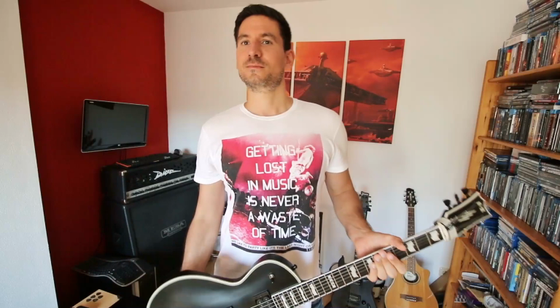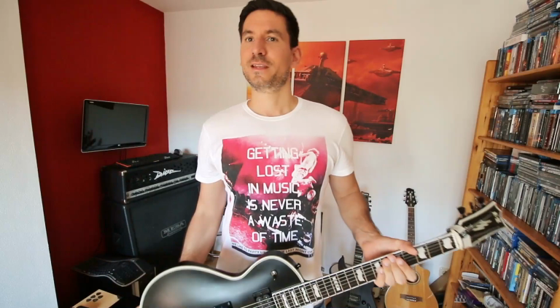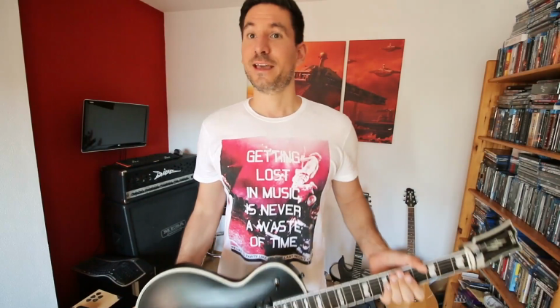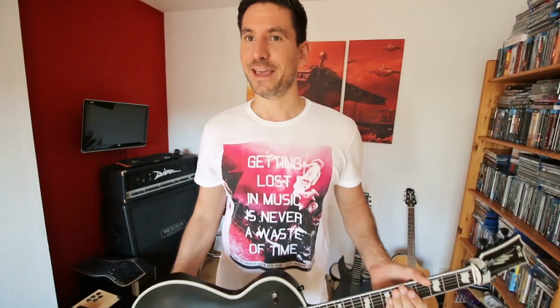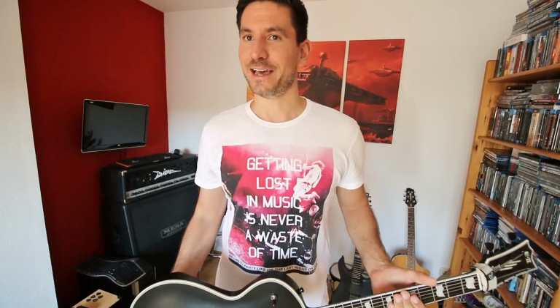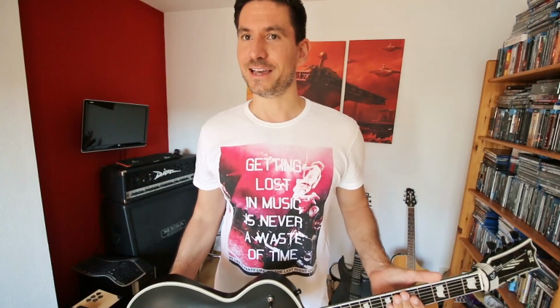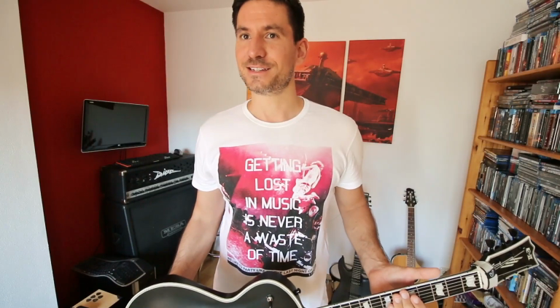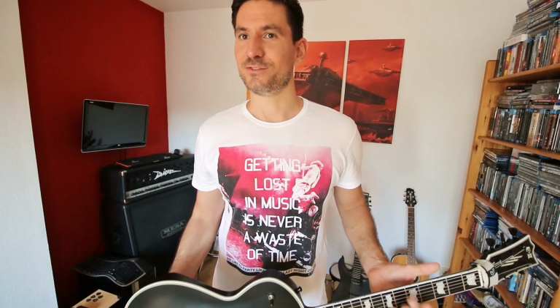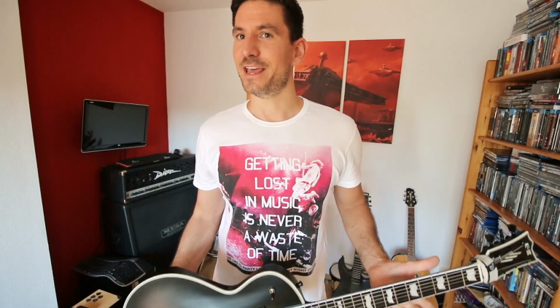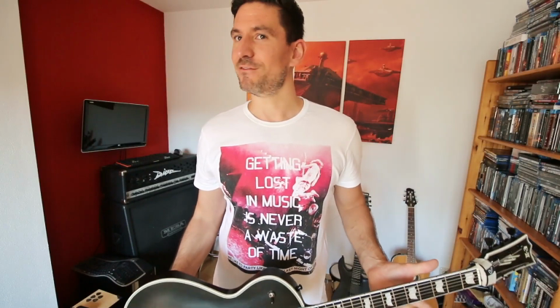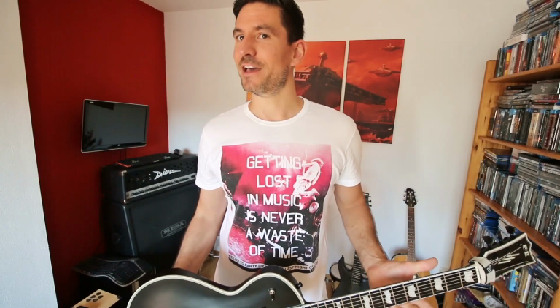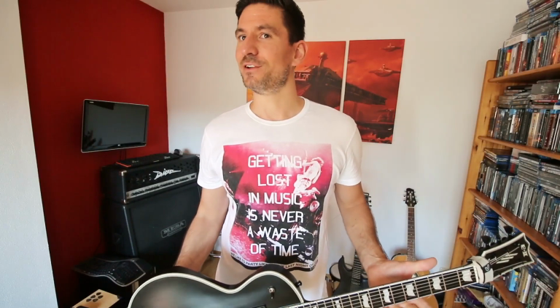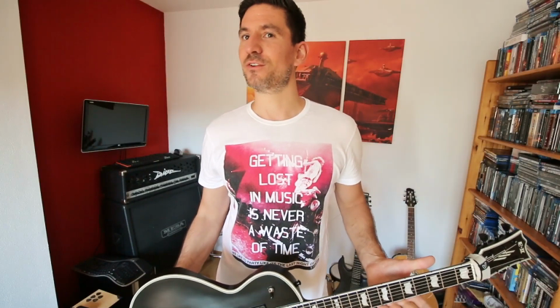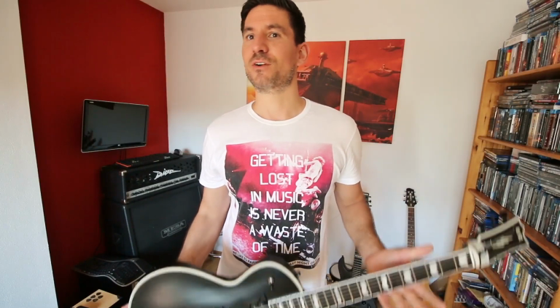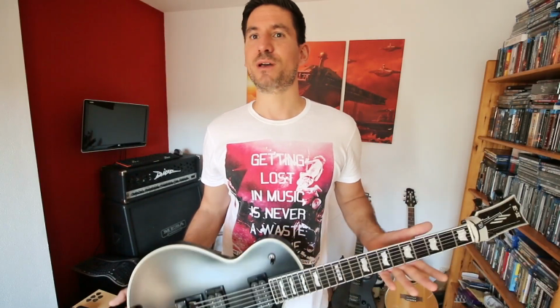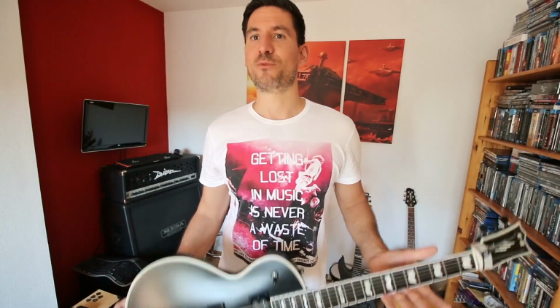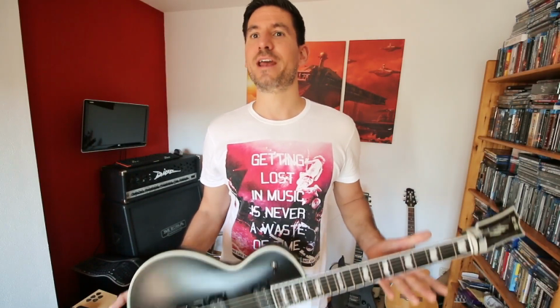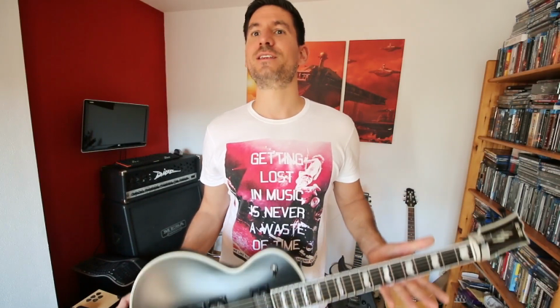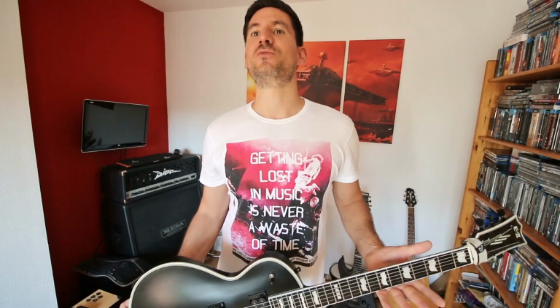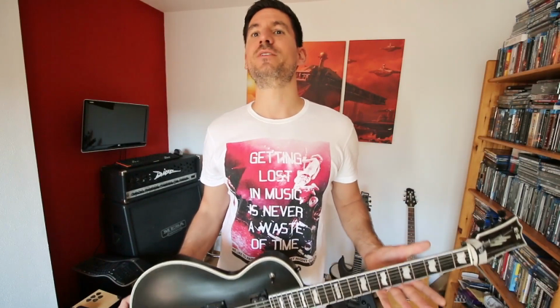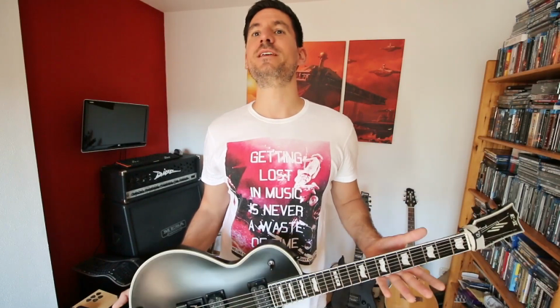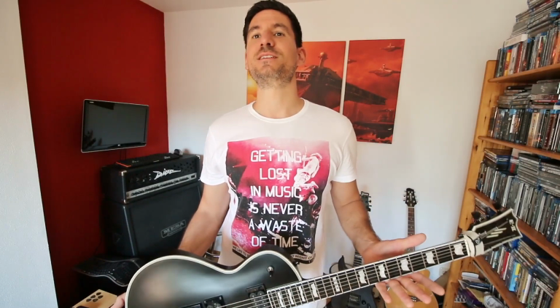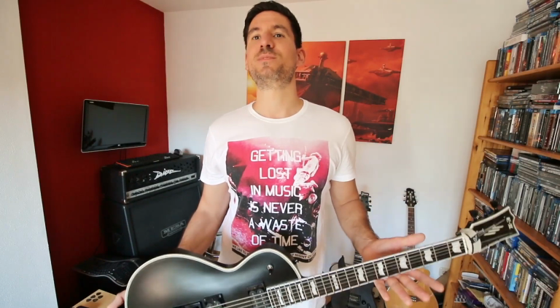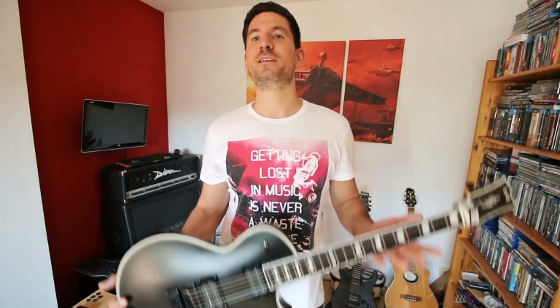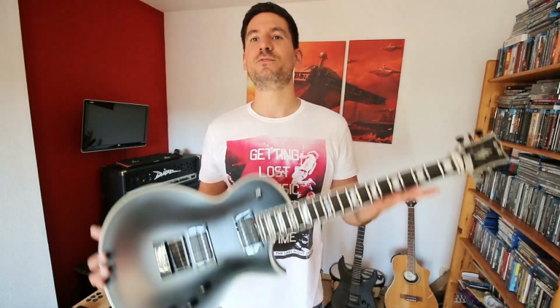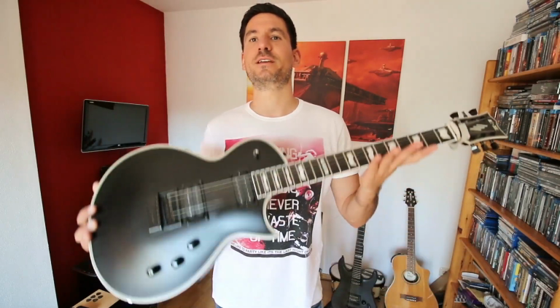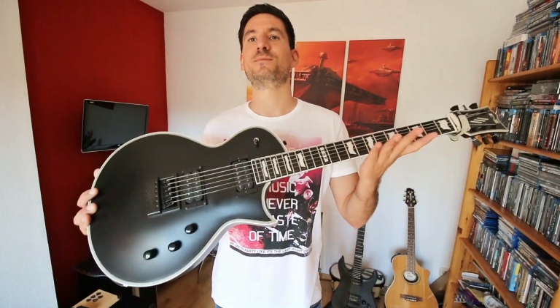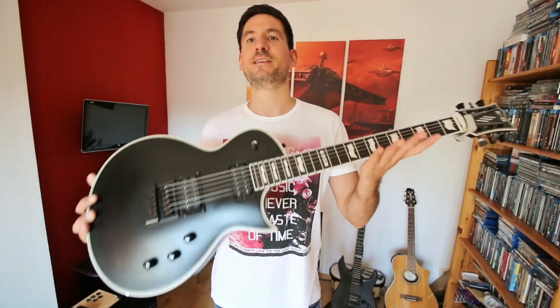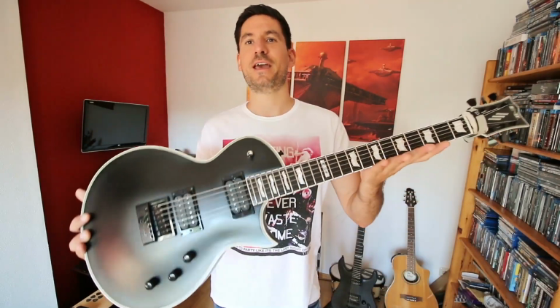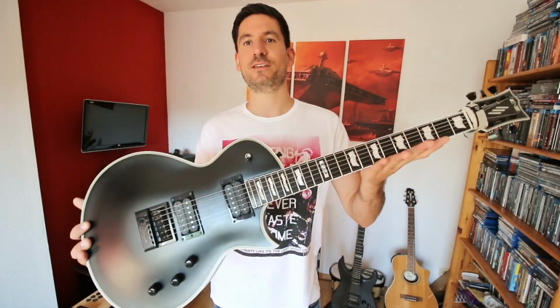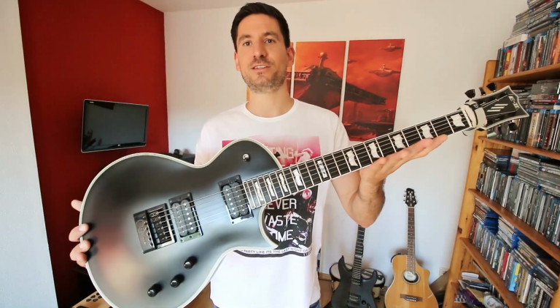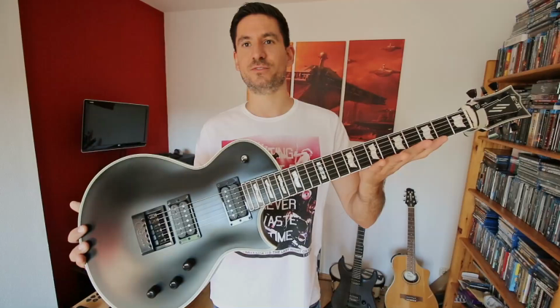Hey guys, today we will have a look at my brand new ESP E-II Eclipse Evertune.